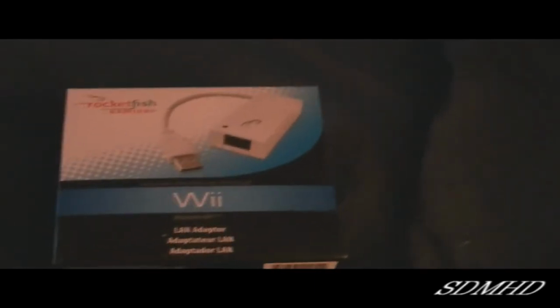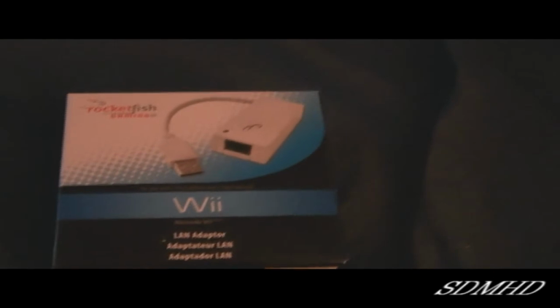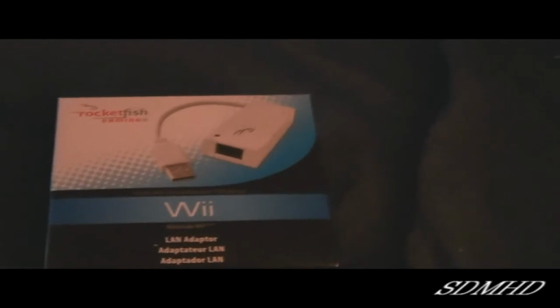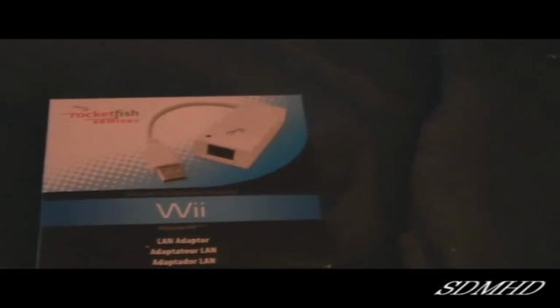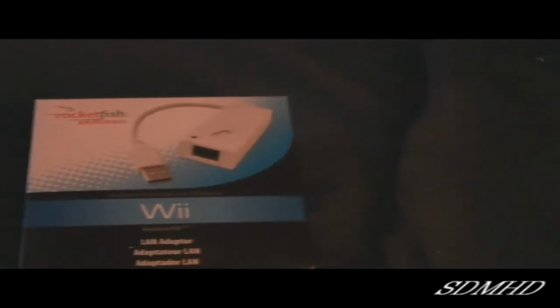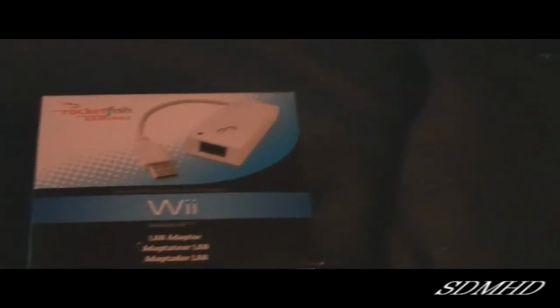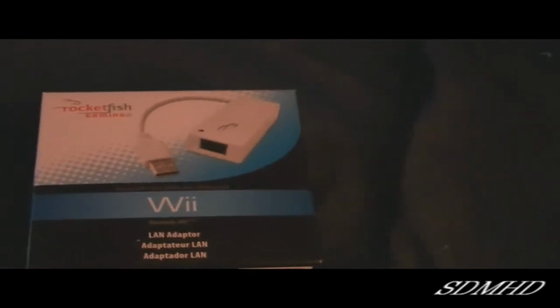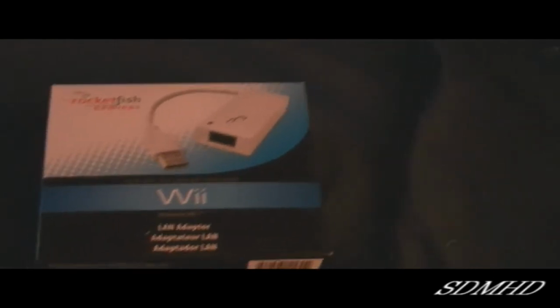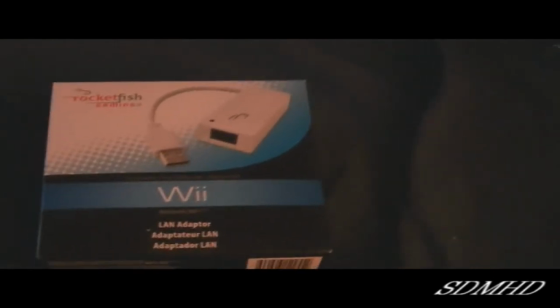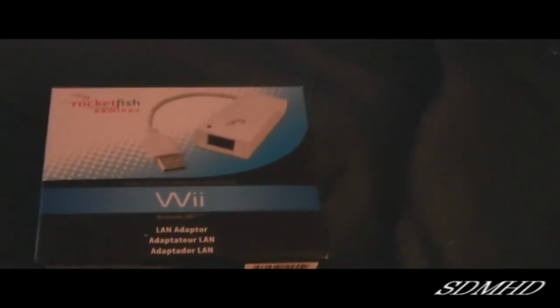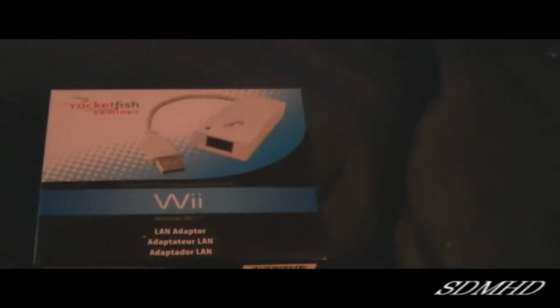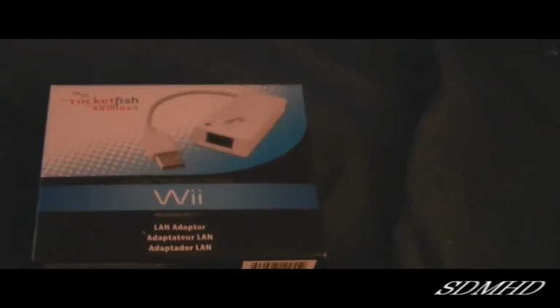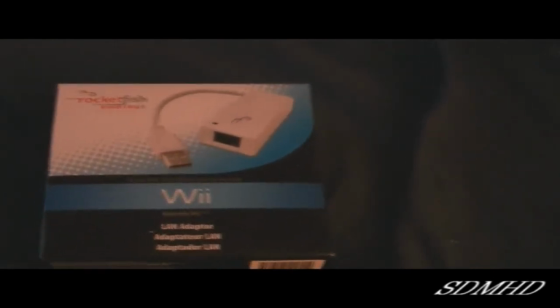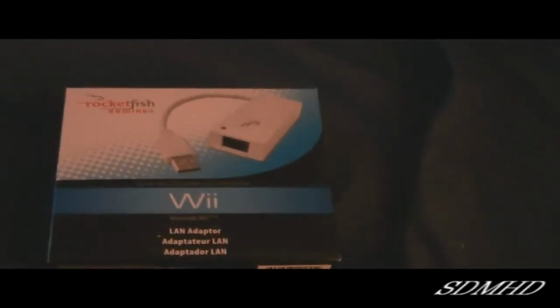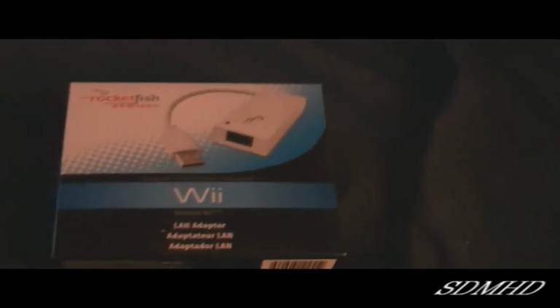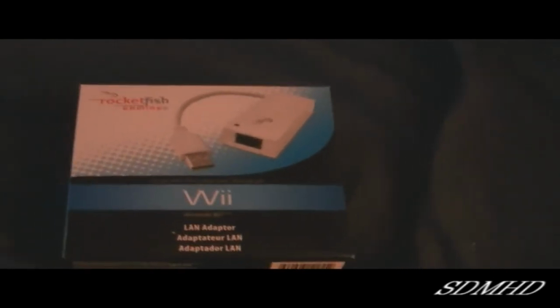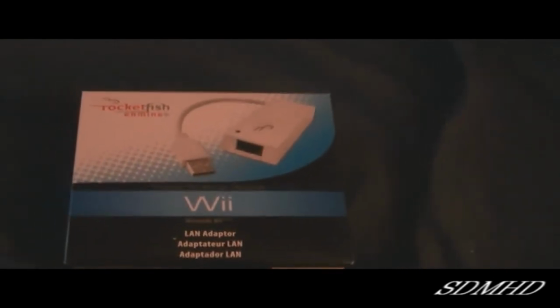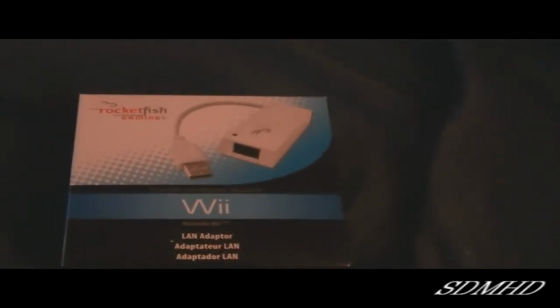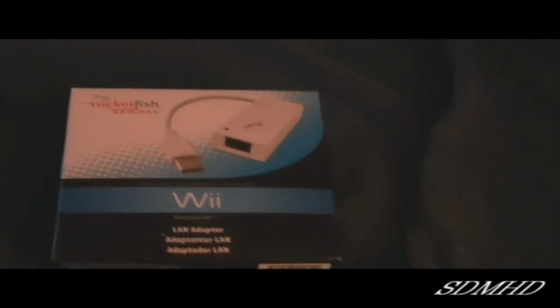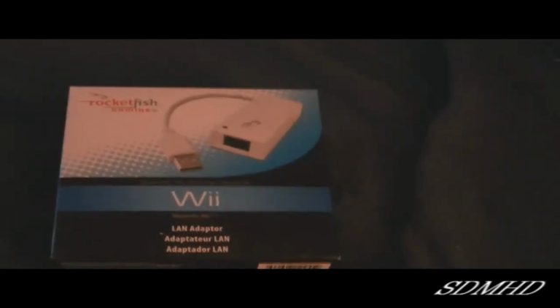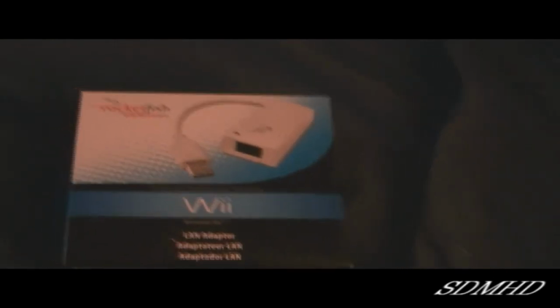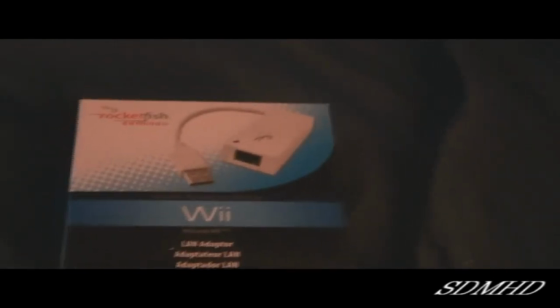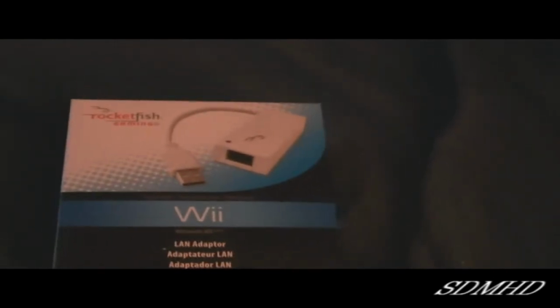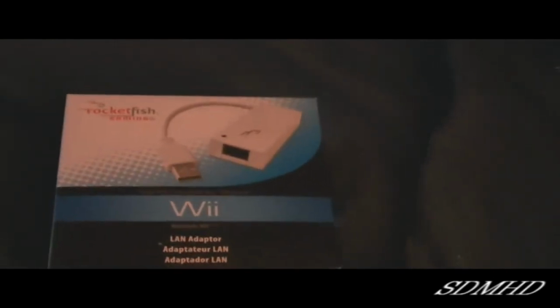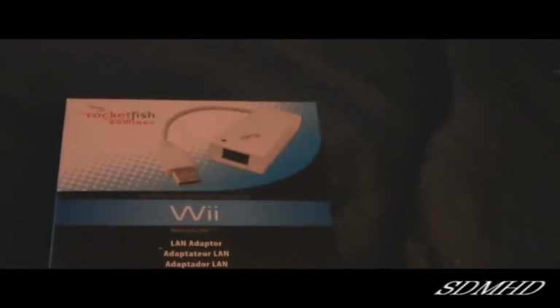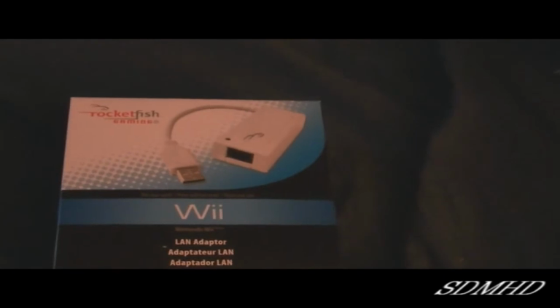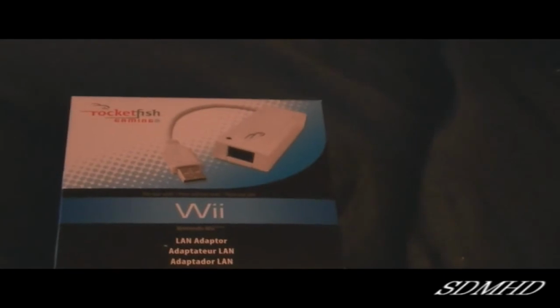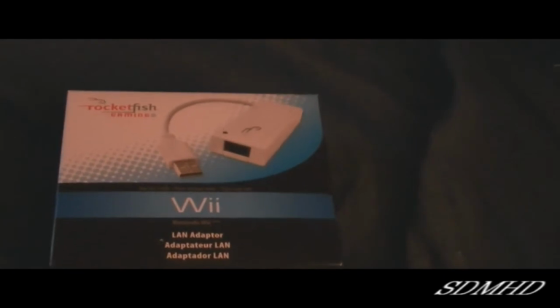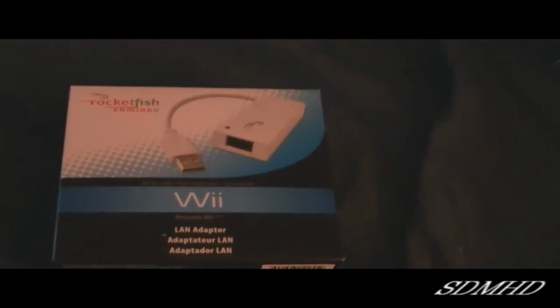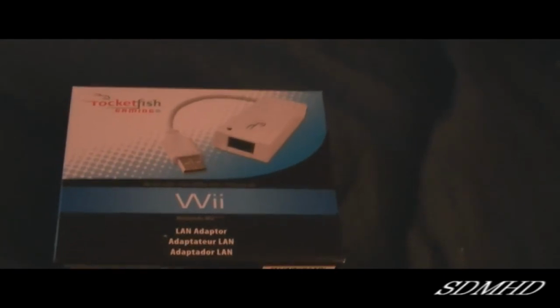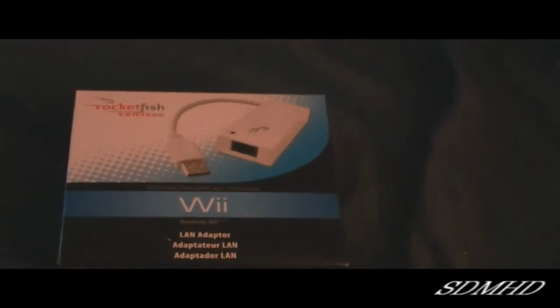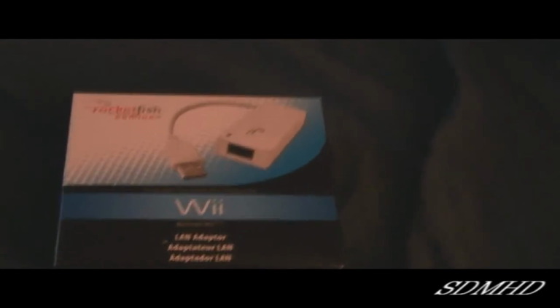And what this will allow me to do is hook up my Nintendo Wii to my network wired through my LAN.